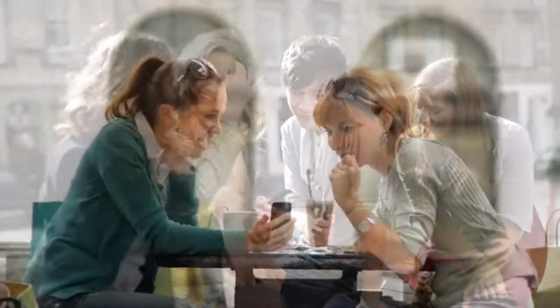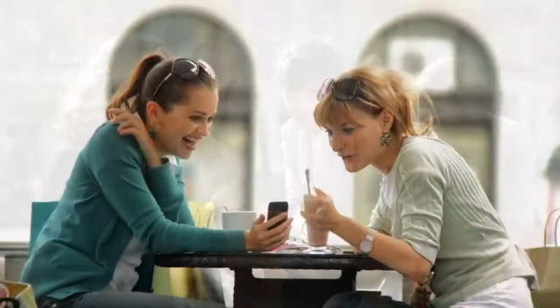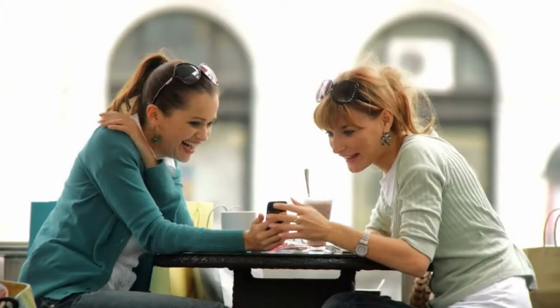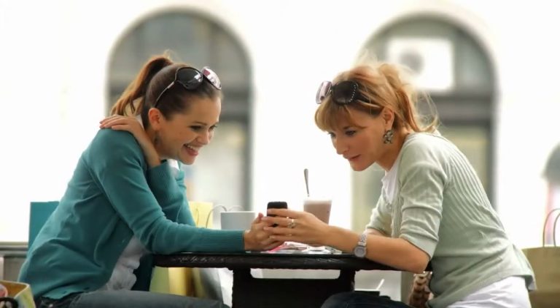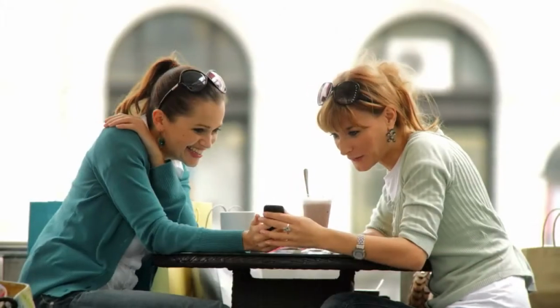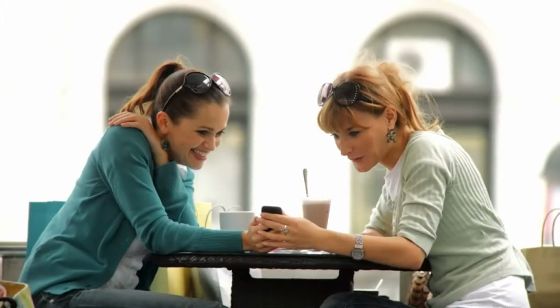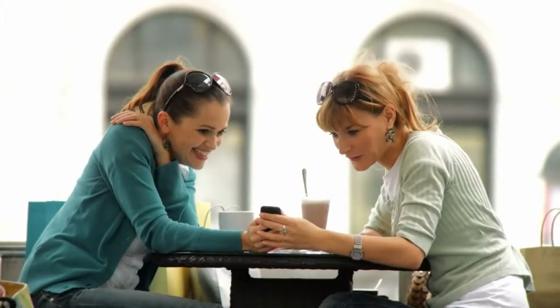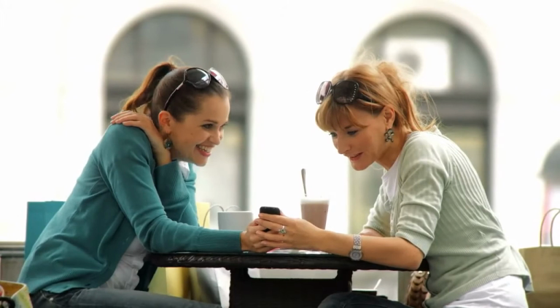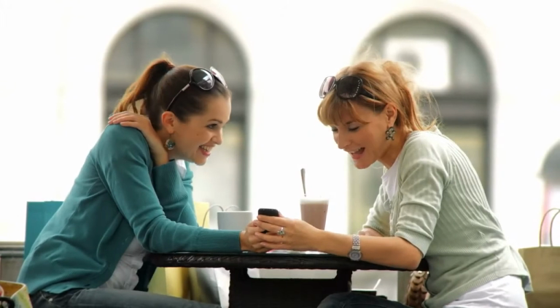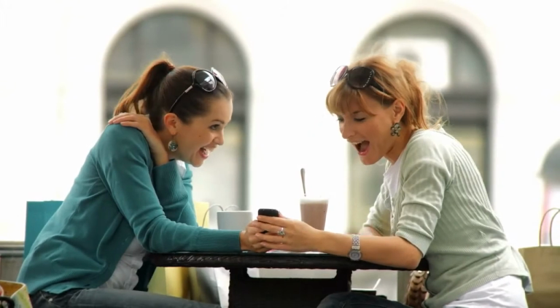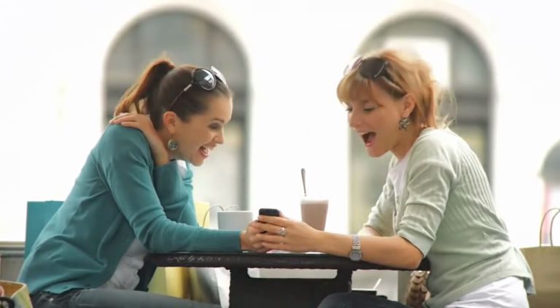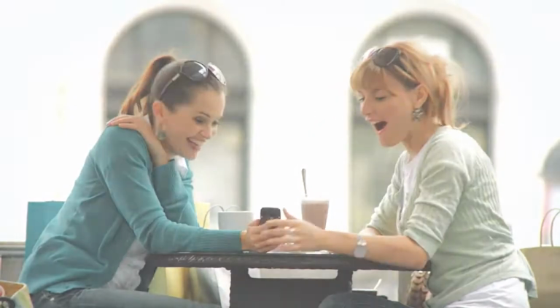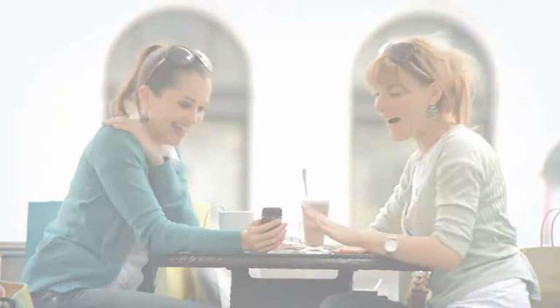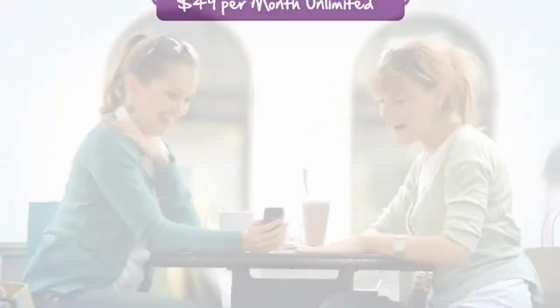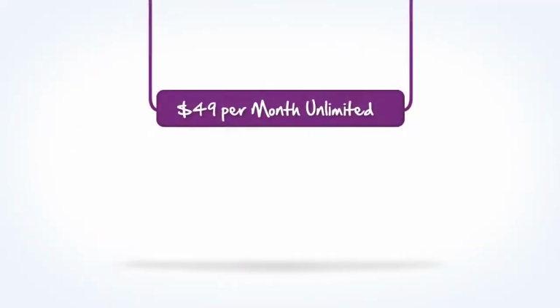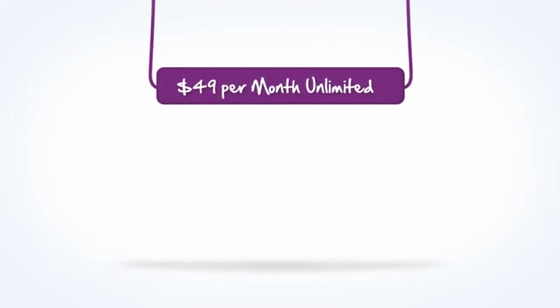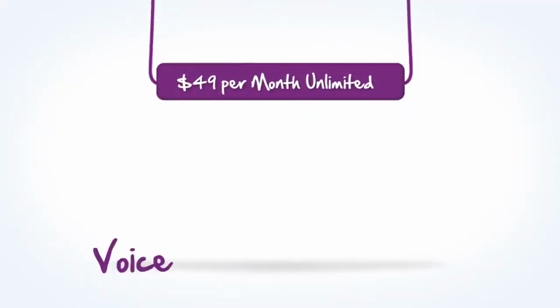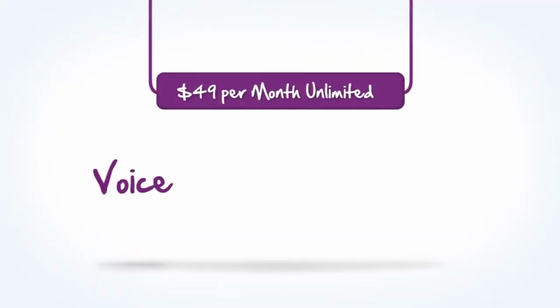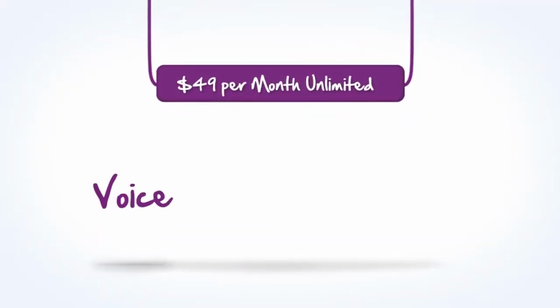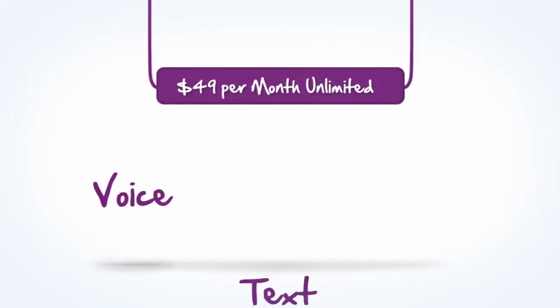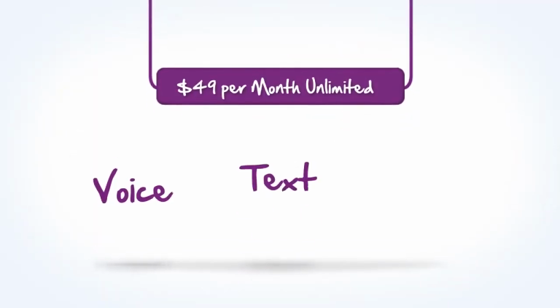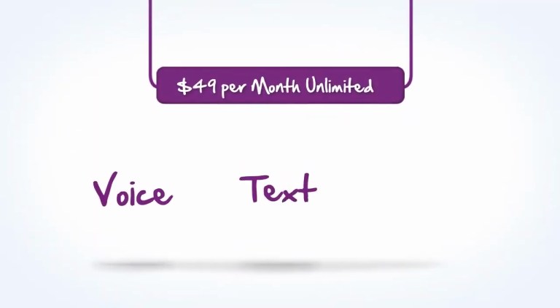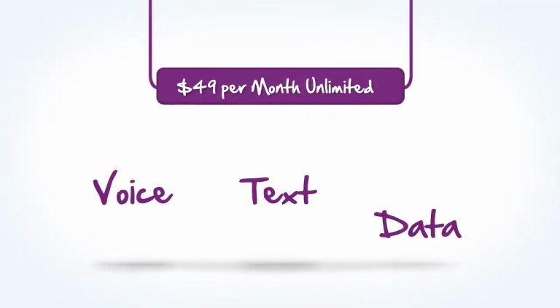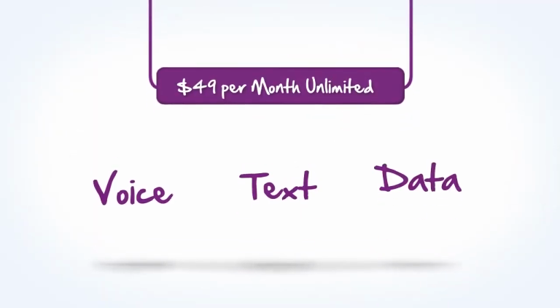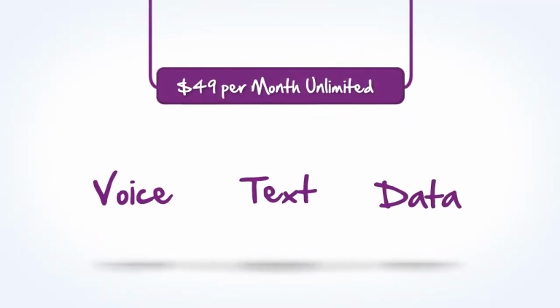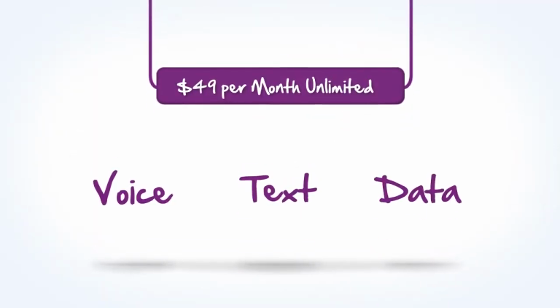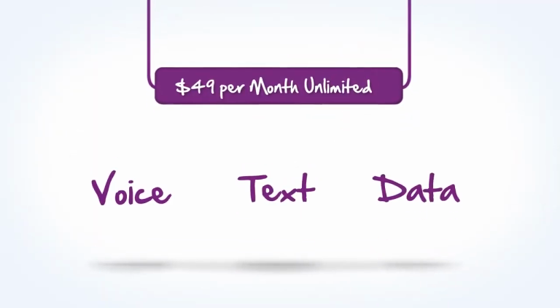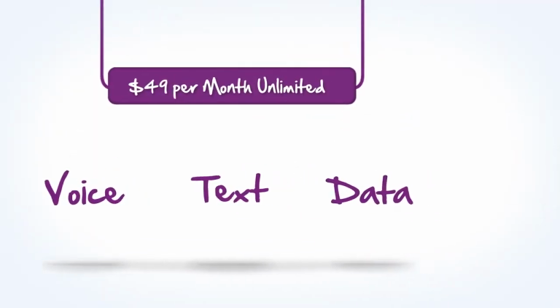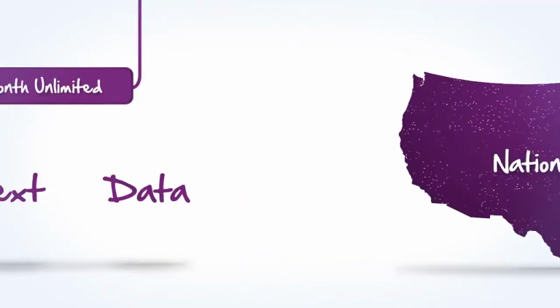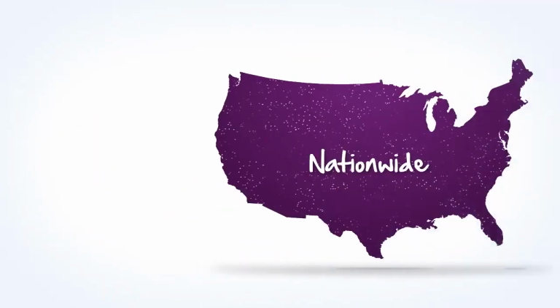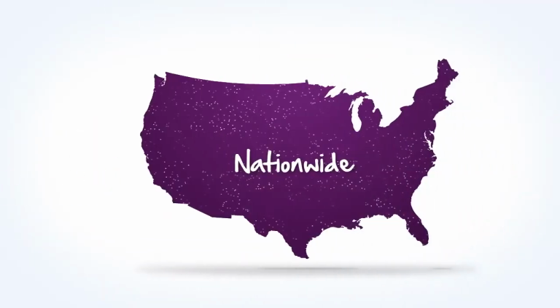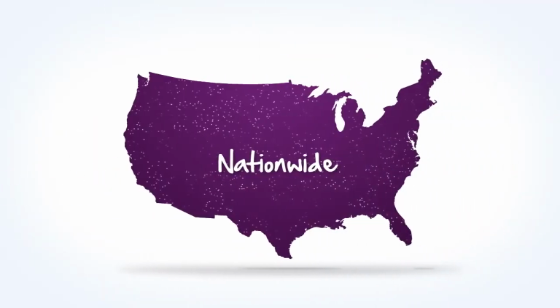There's a good chance you could bring the phone you have now to get unlimited voice, text, and data nationwide.